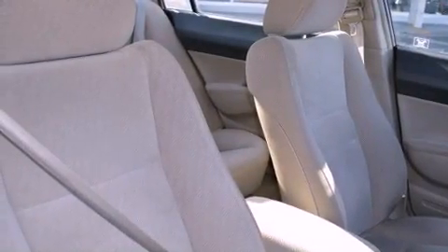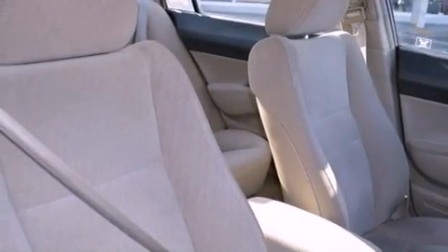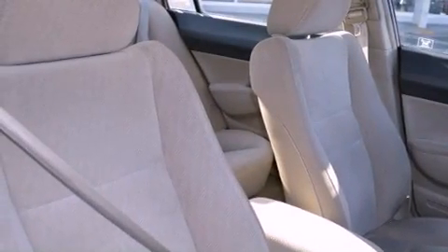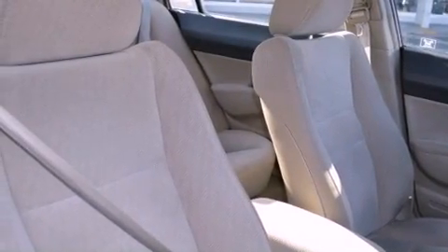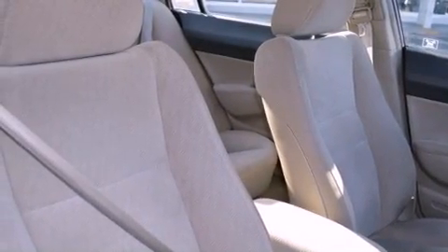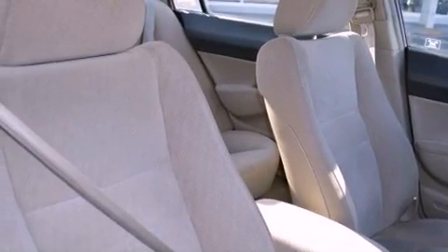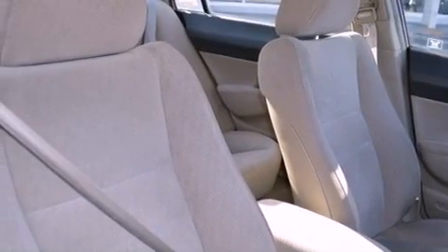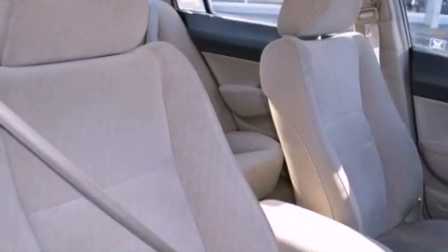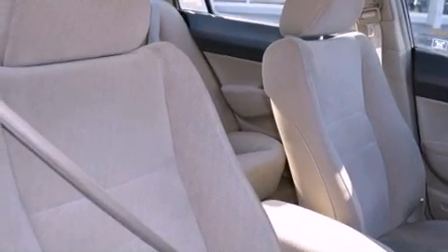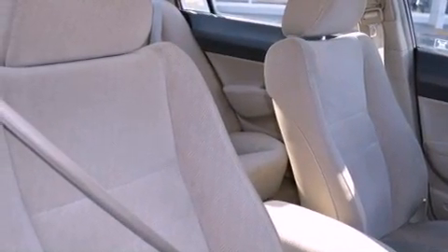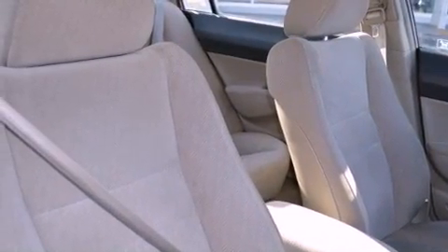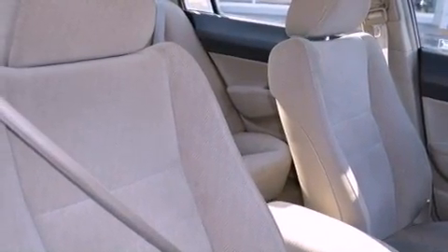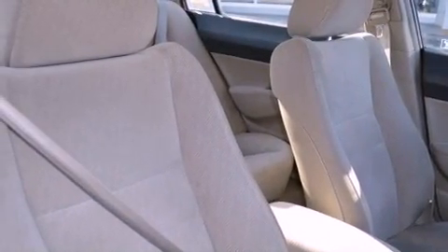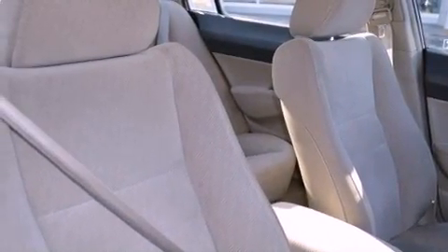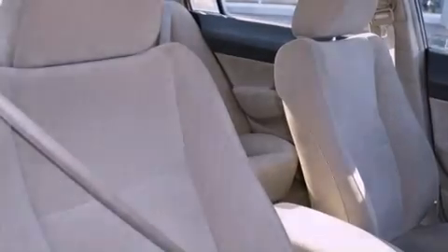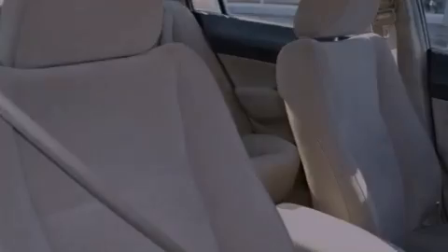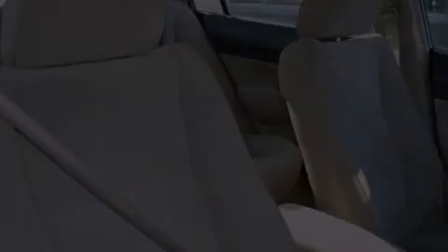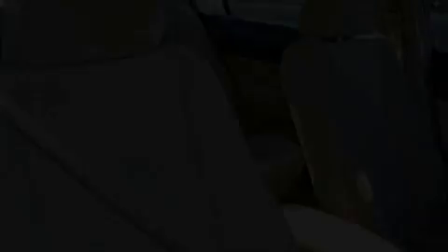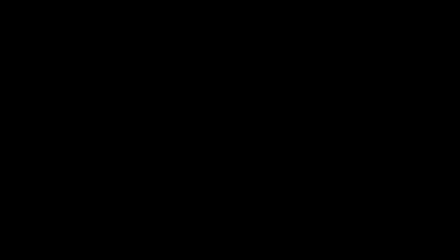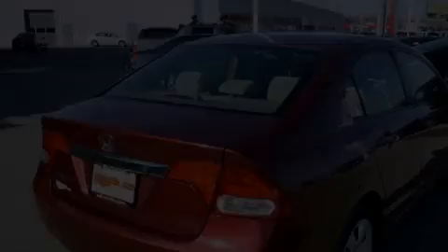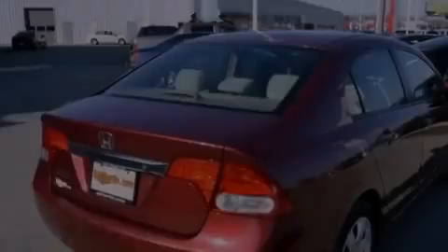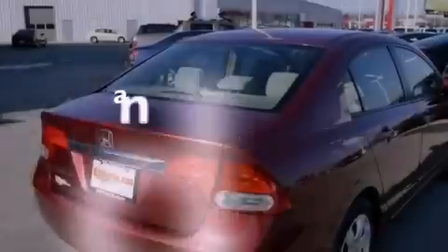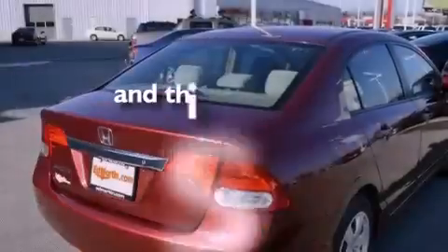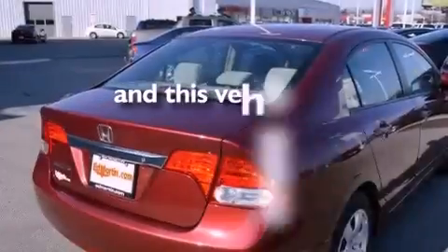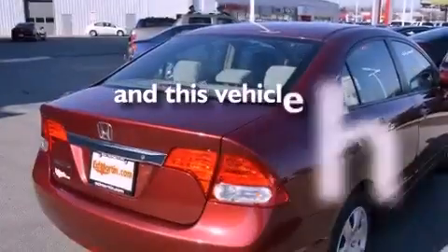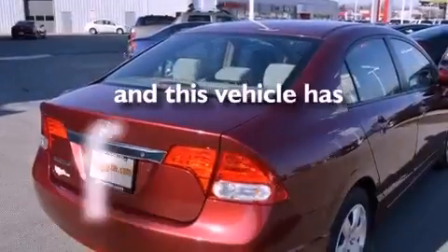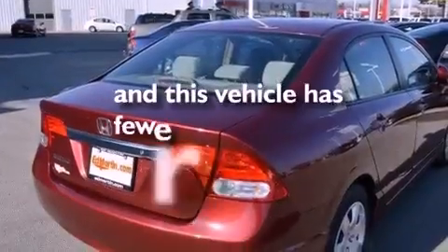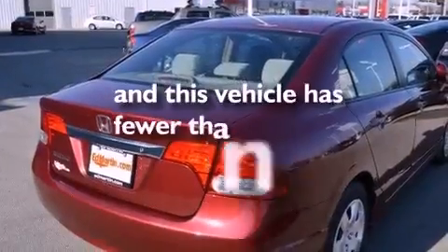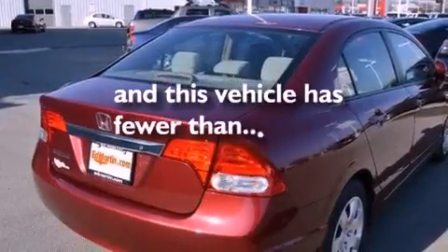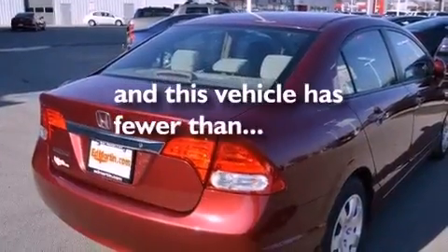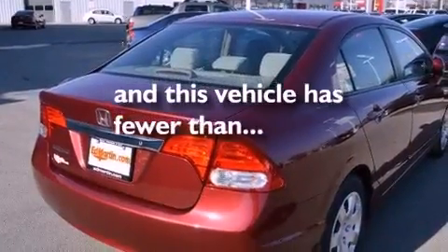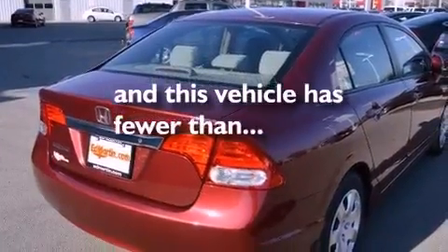Performance tires, front and rear floor mats, a passenger side airbag, and this vehicle has less than 37,000 miles.